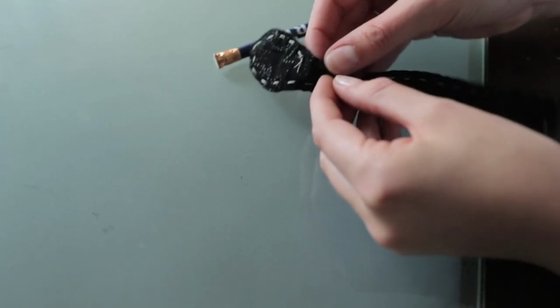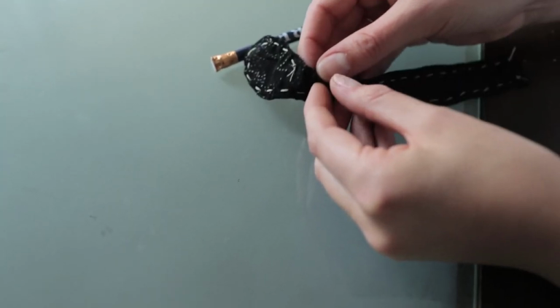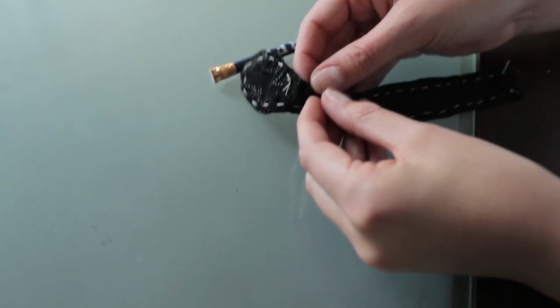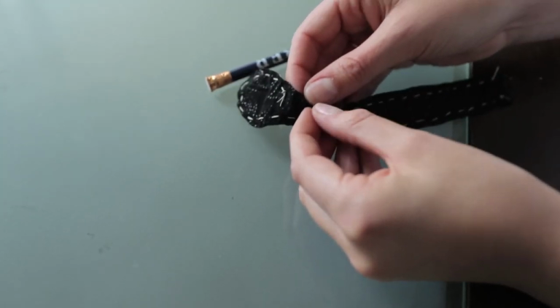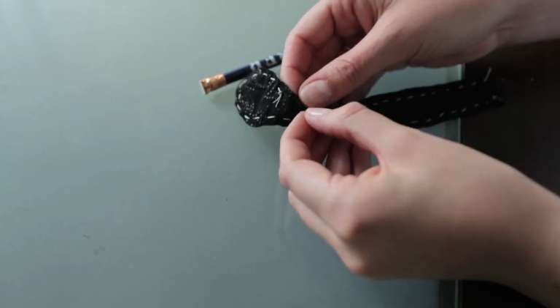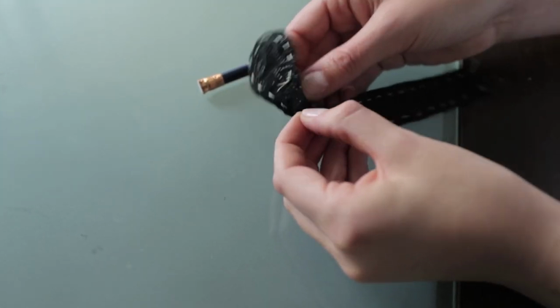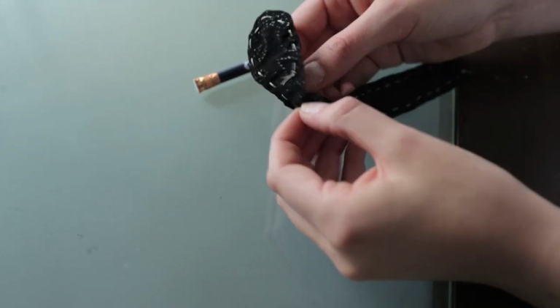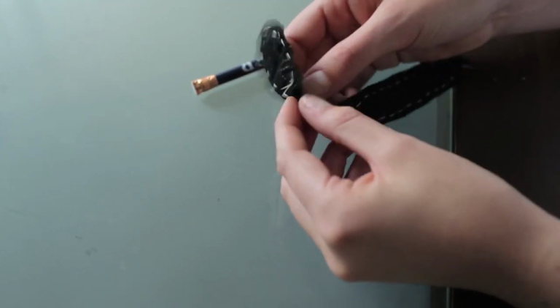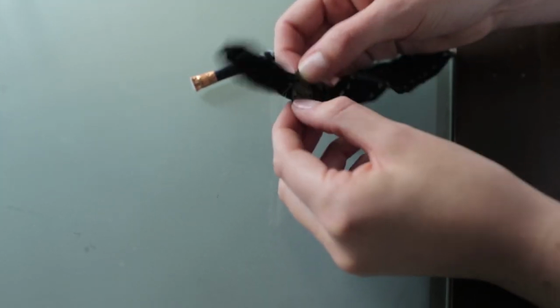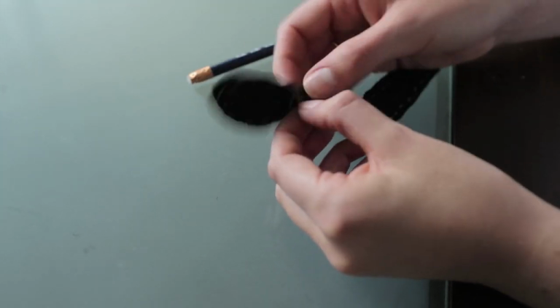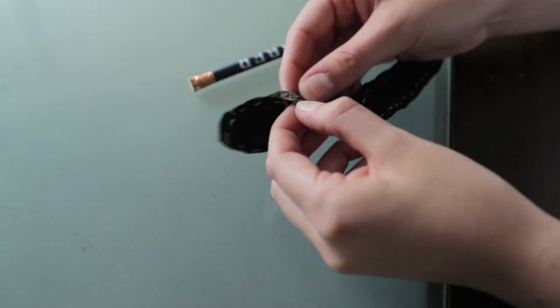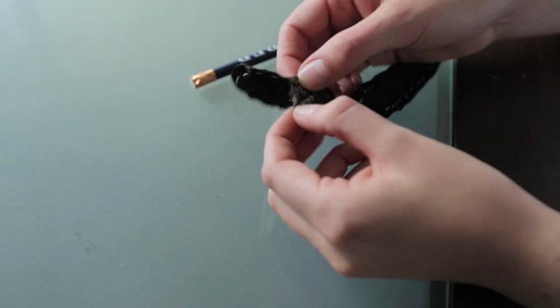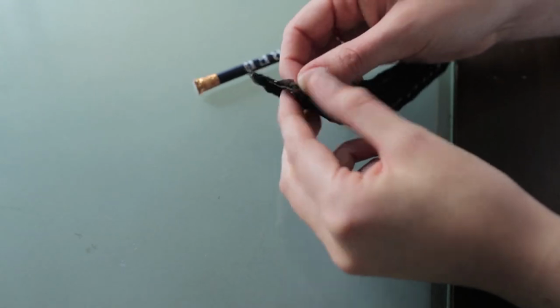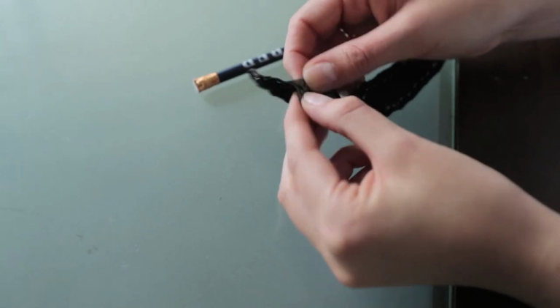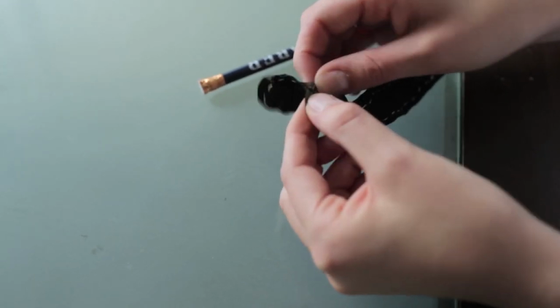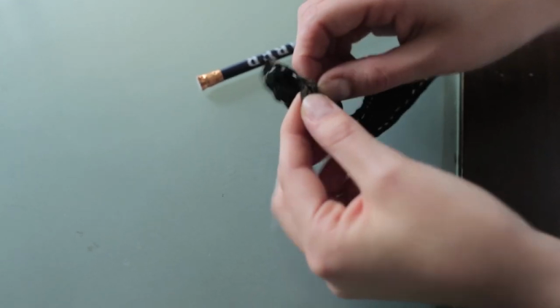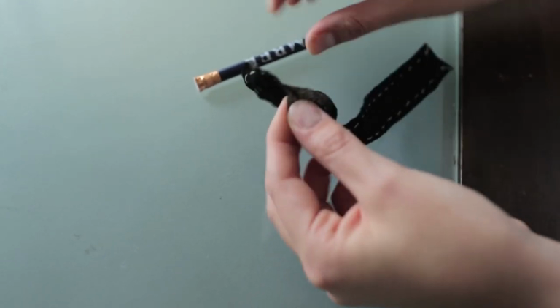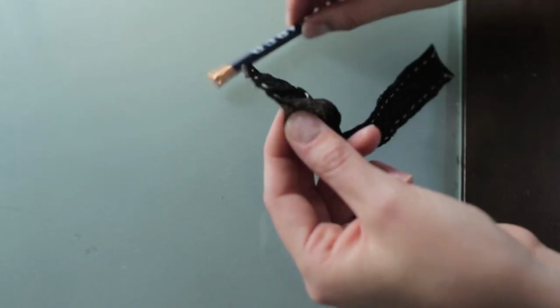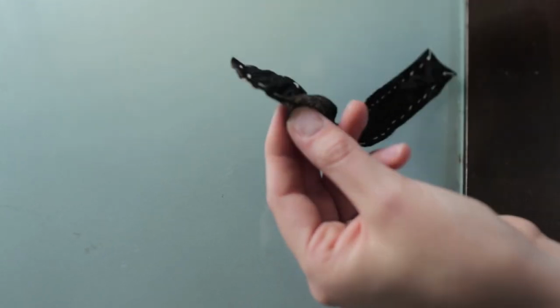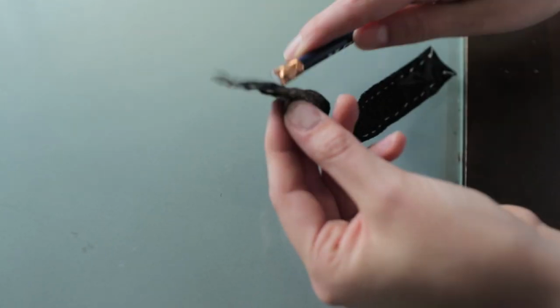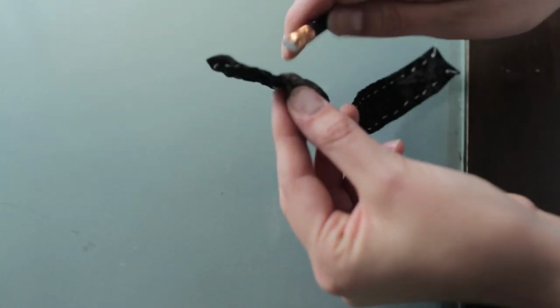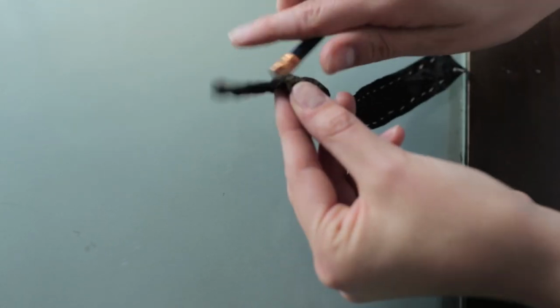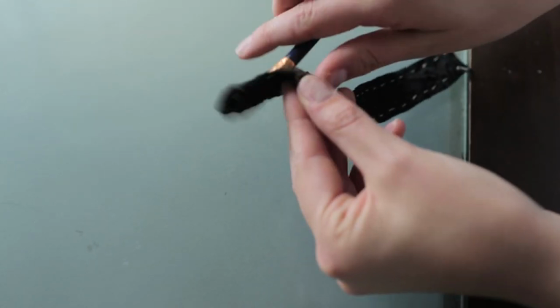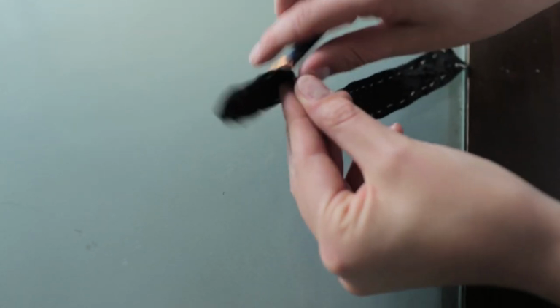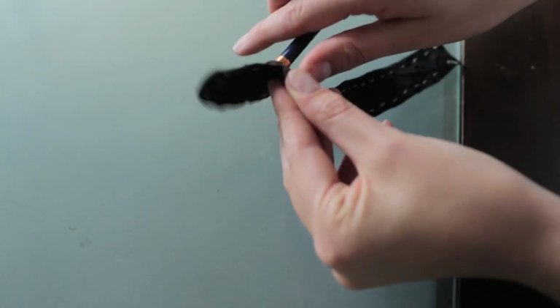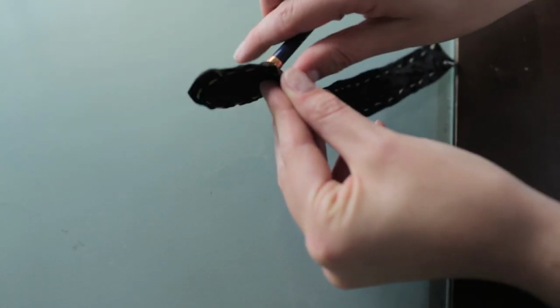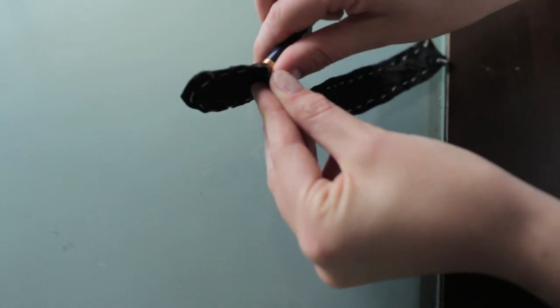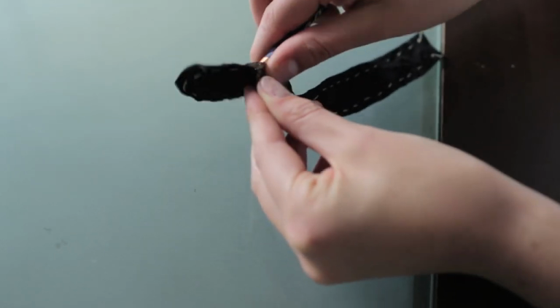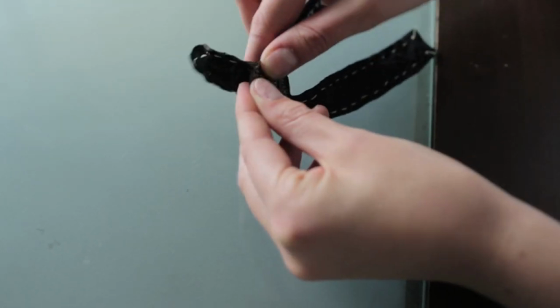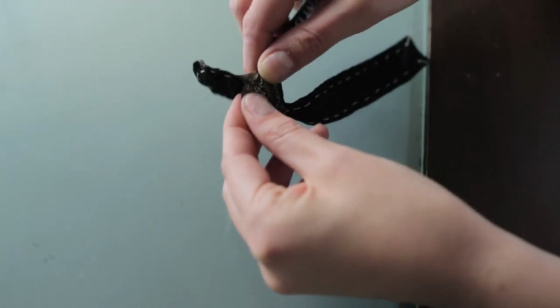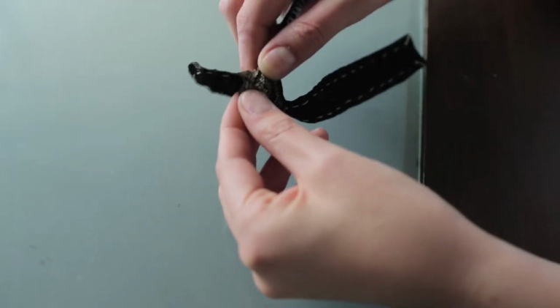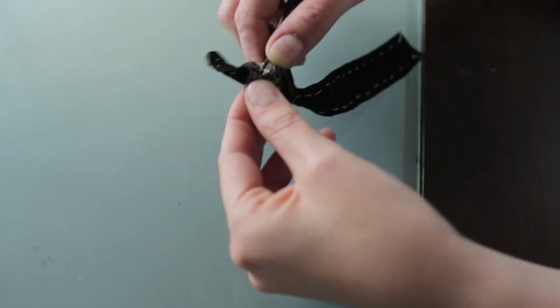Then take a pencil or some other similar skinny object and use it to flip your entire shape inside out.